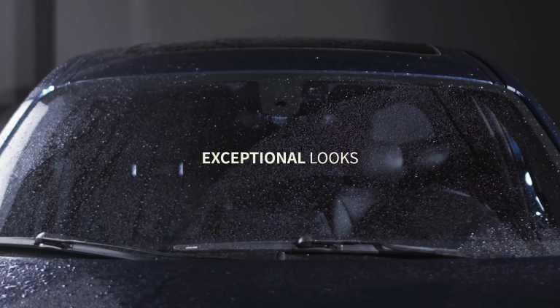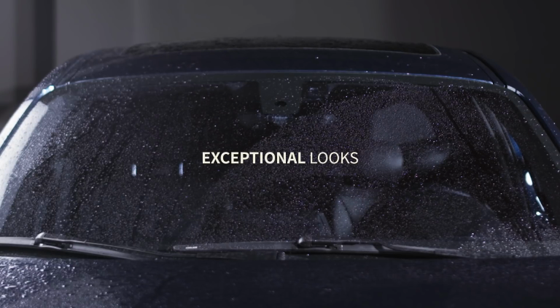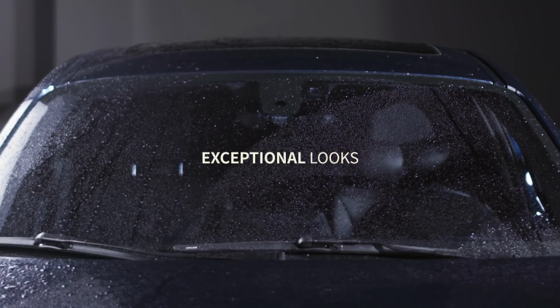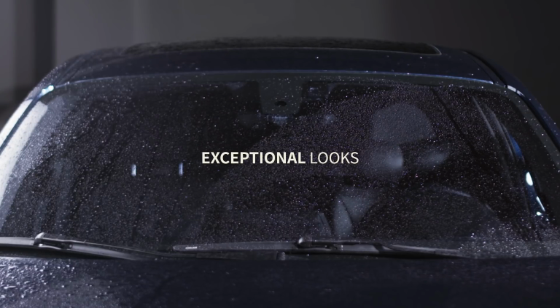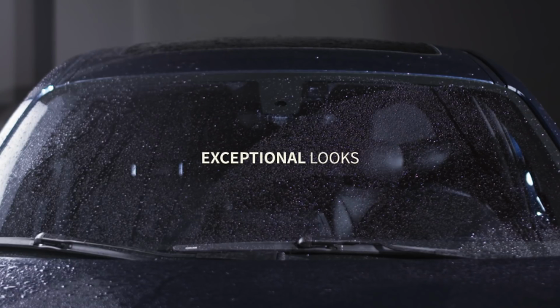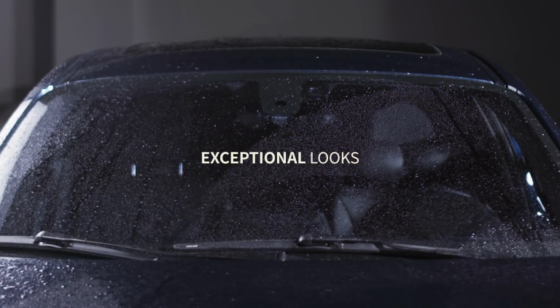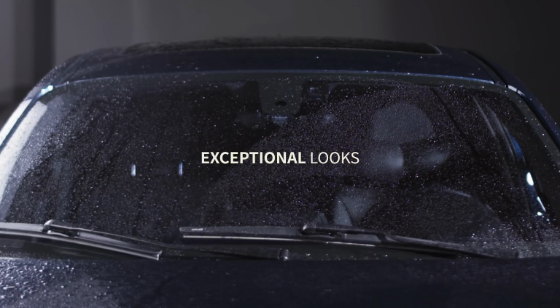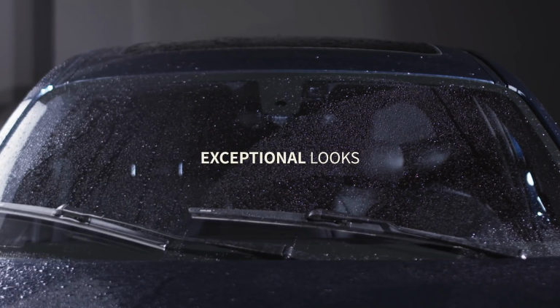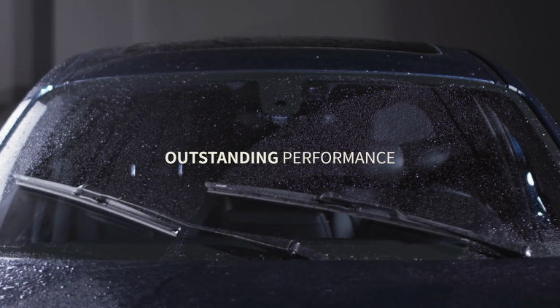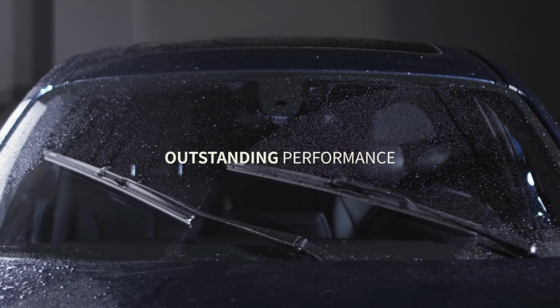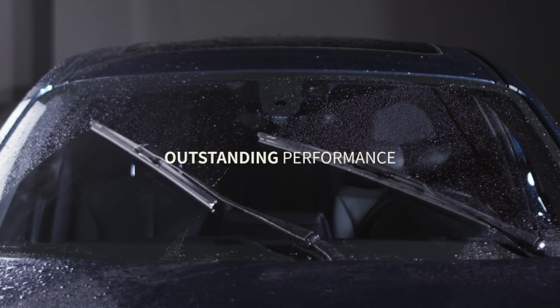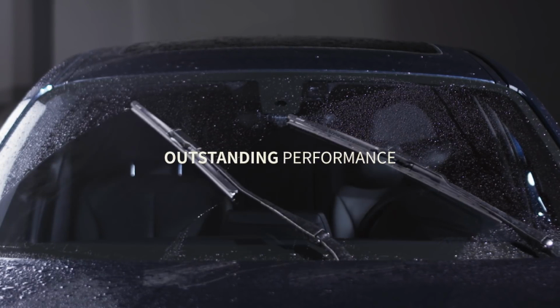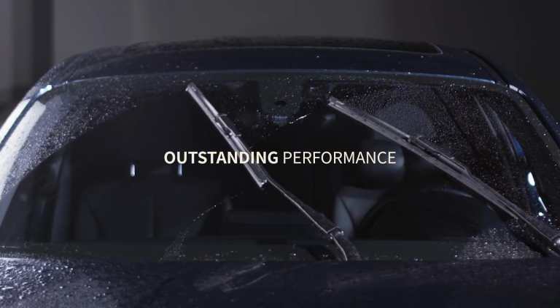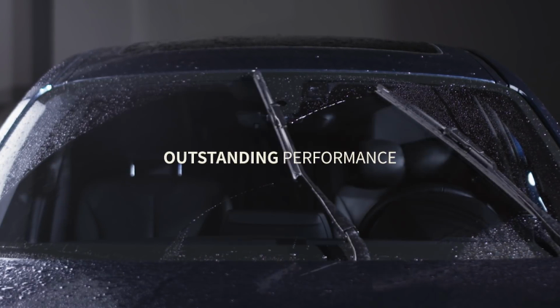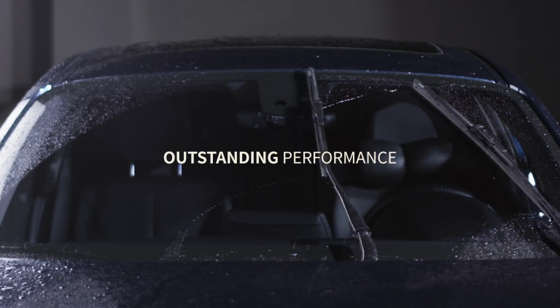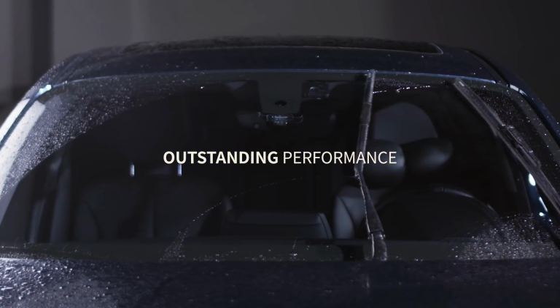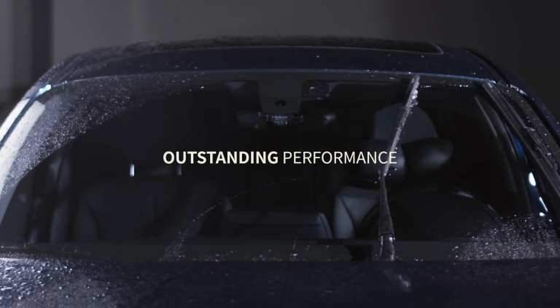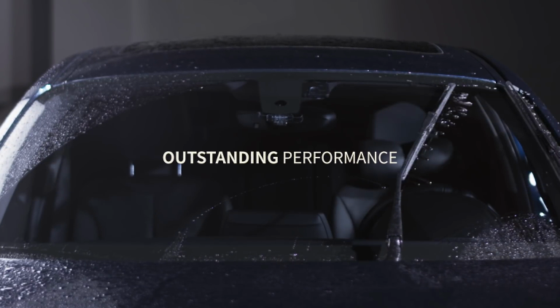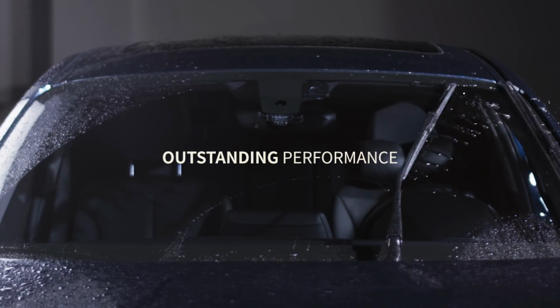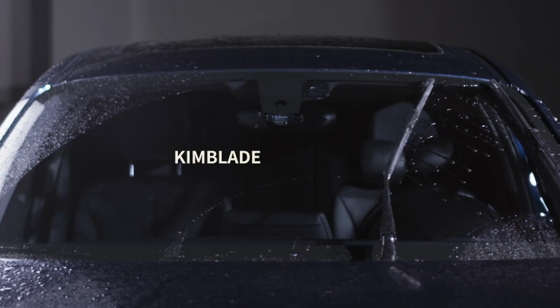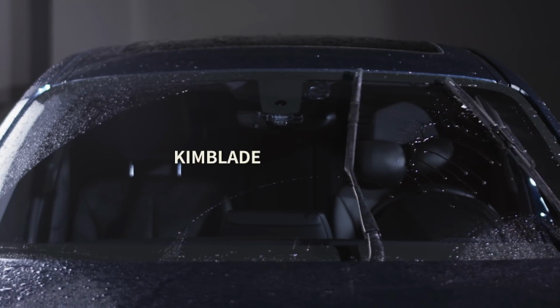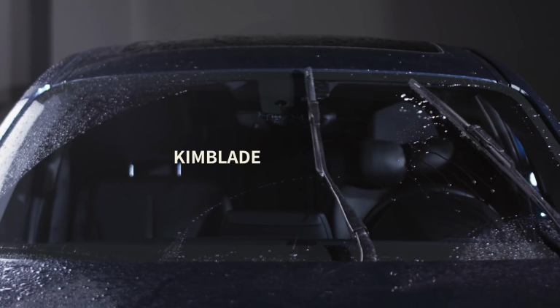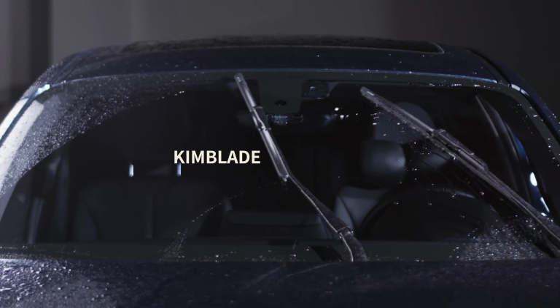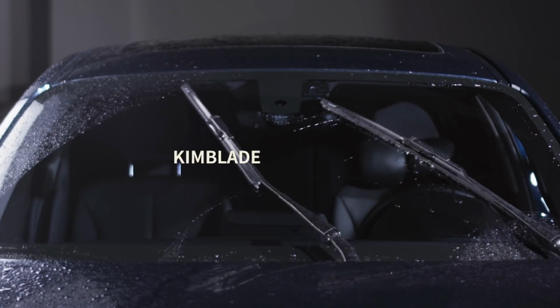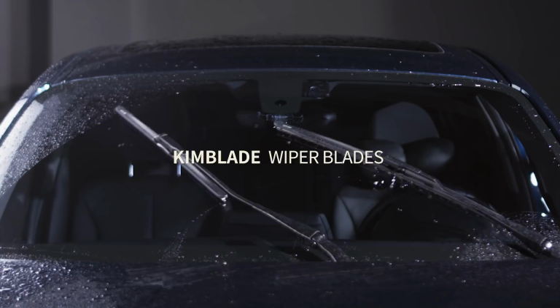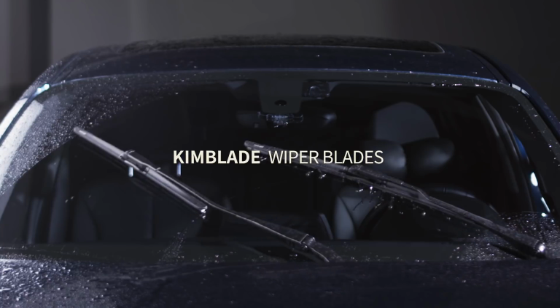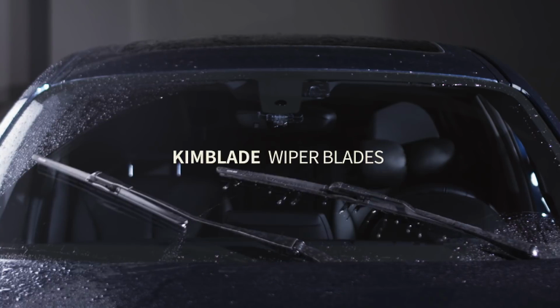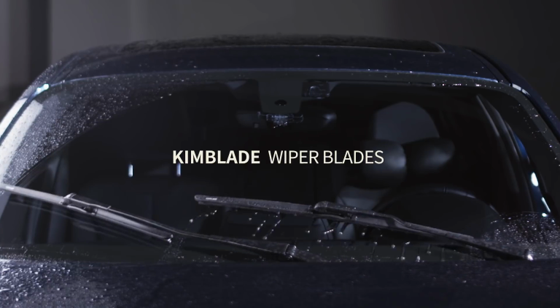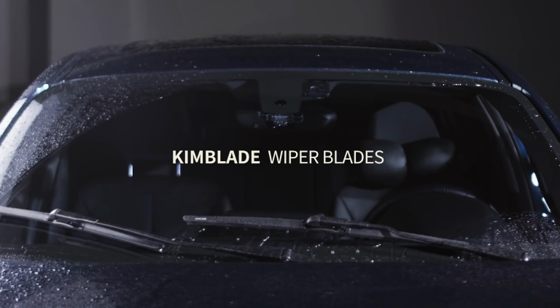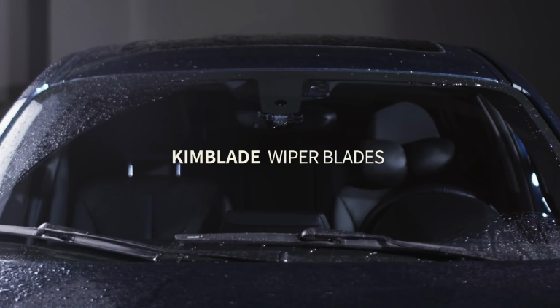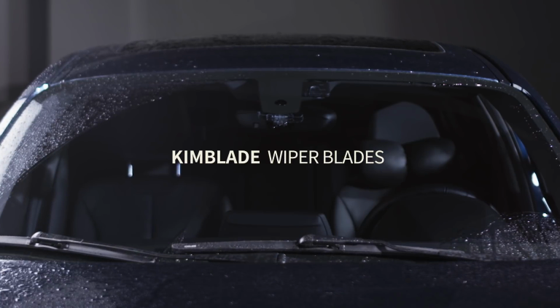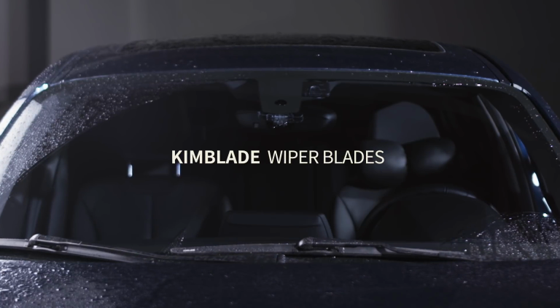Exceptional looks. Outstanding performance. Kim Blade Wiper Blade.